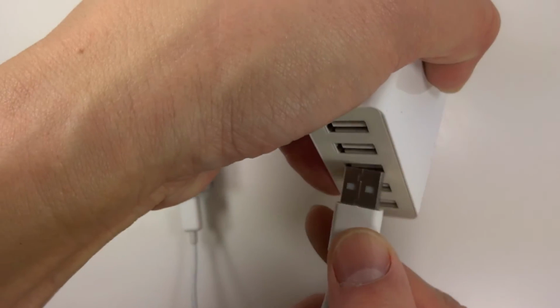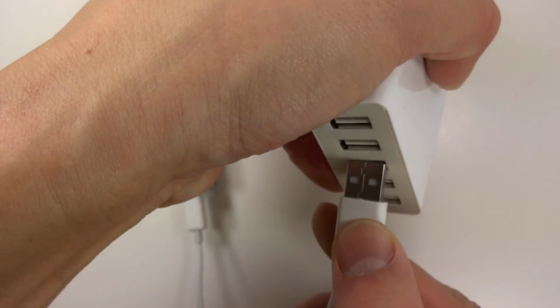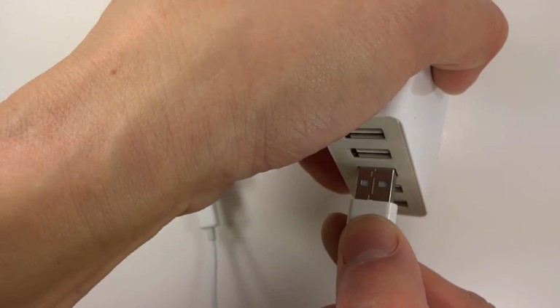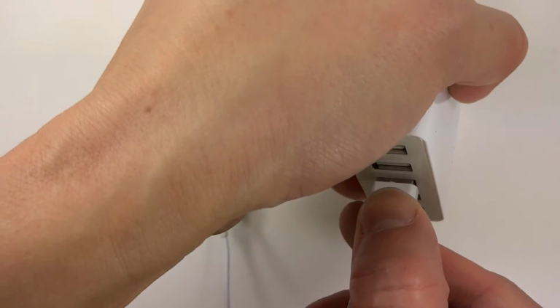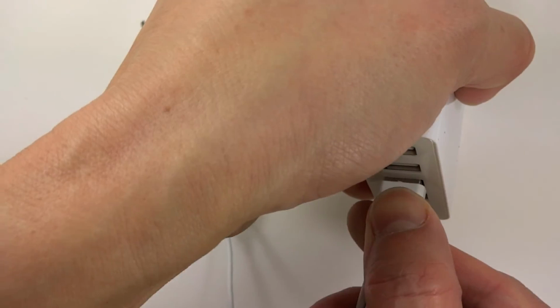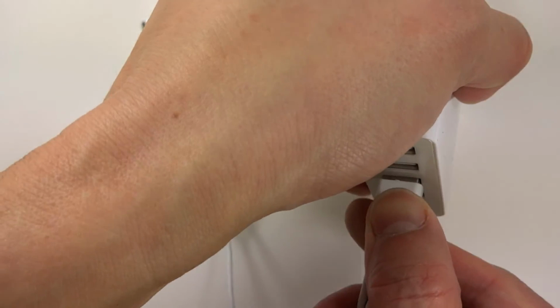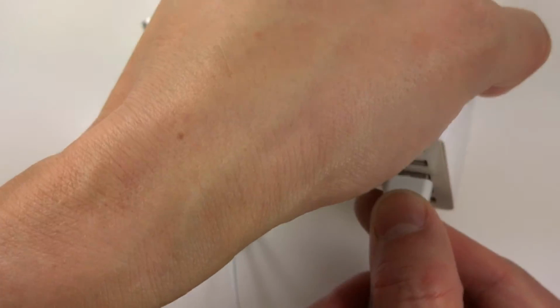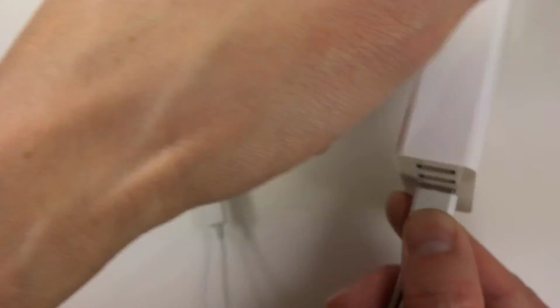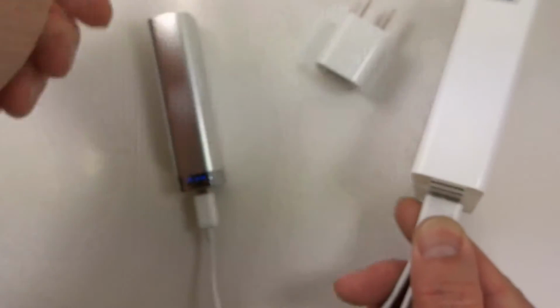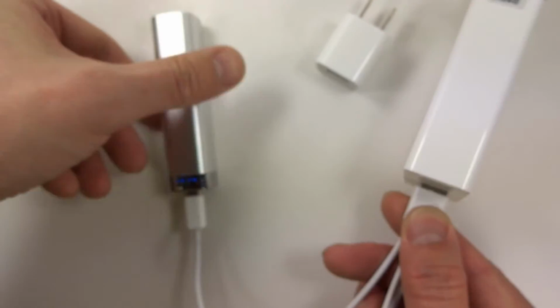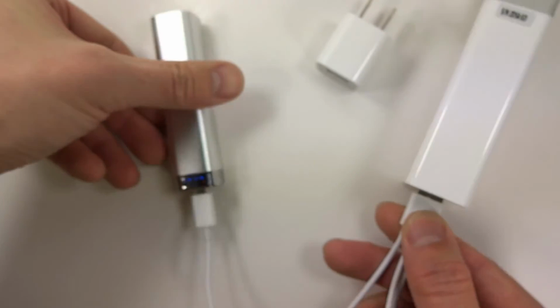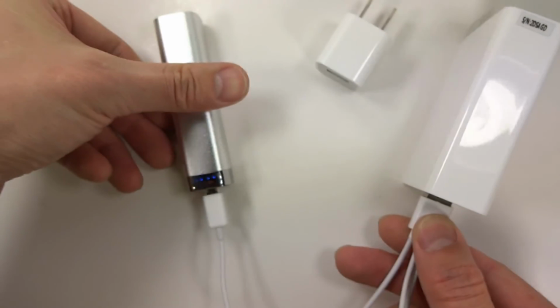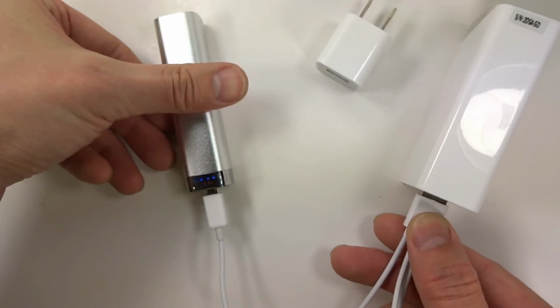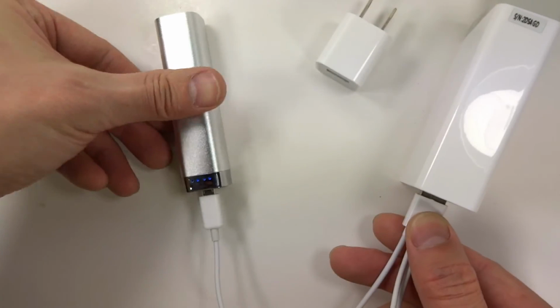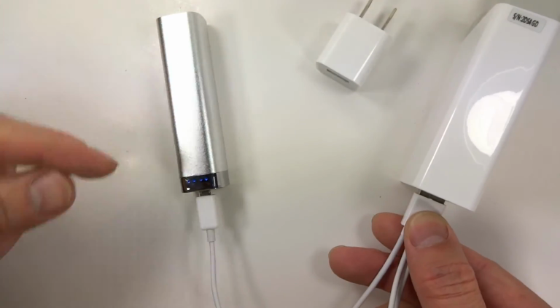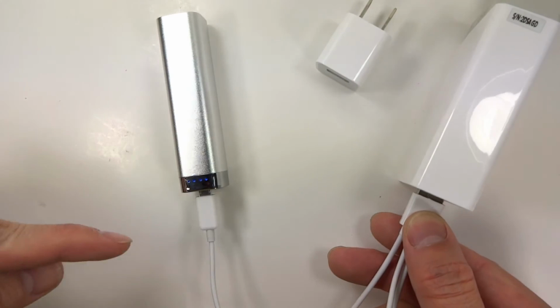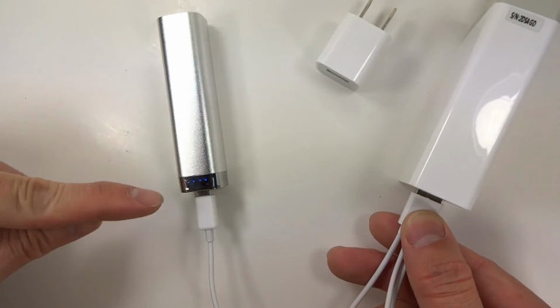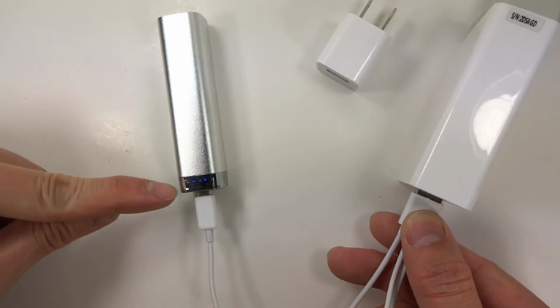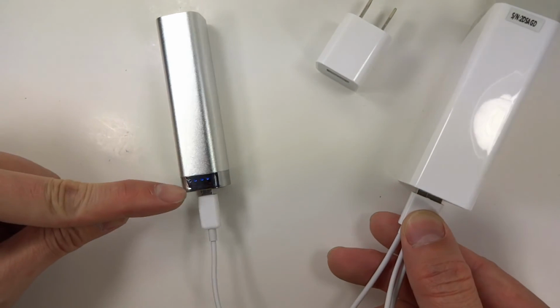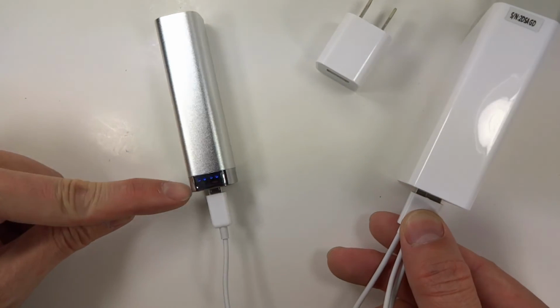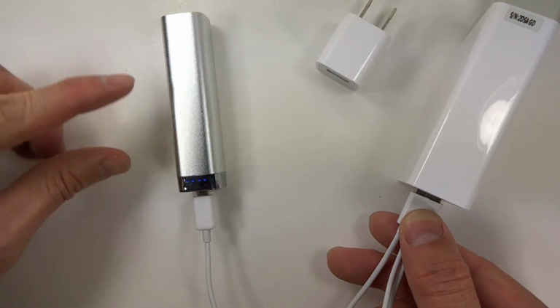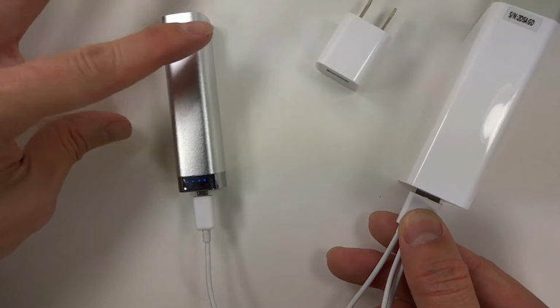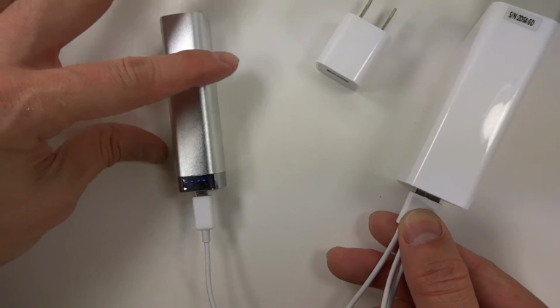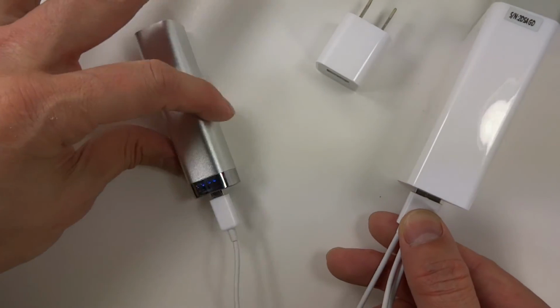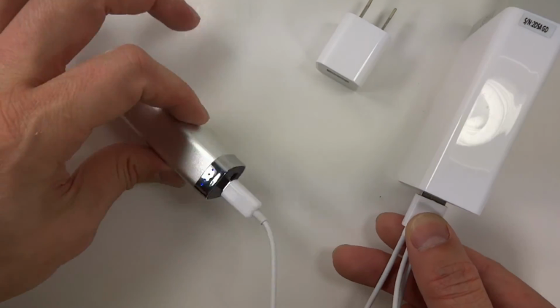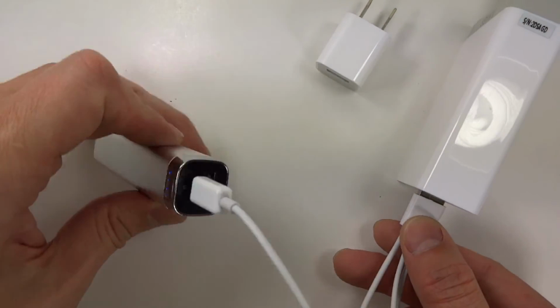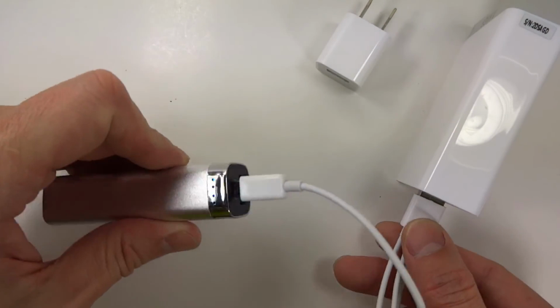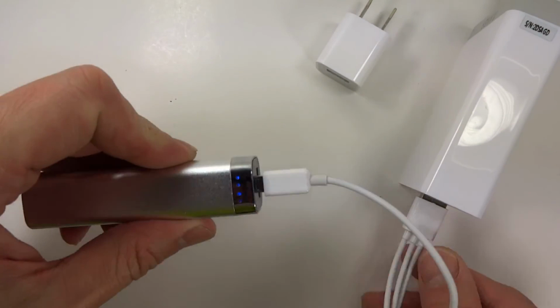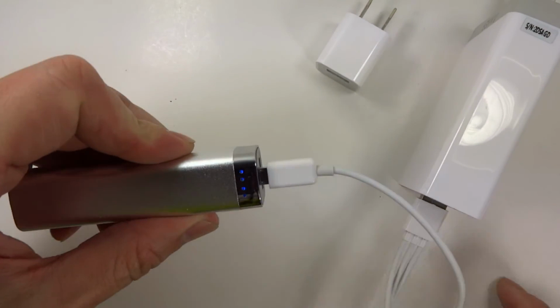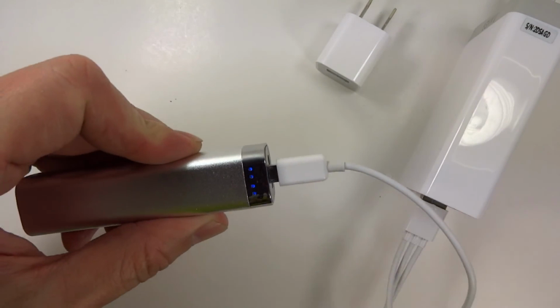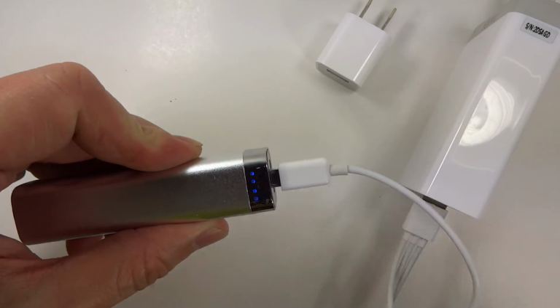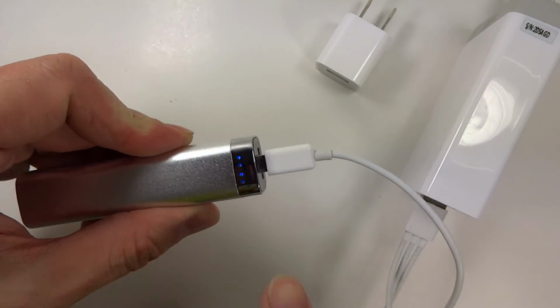When your iStick product is charging, it will display a series of 4 LED lights, one of which will be blinking as displayed.